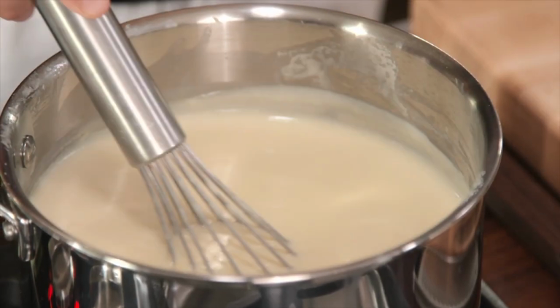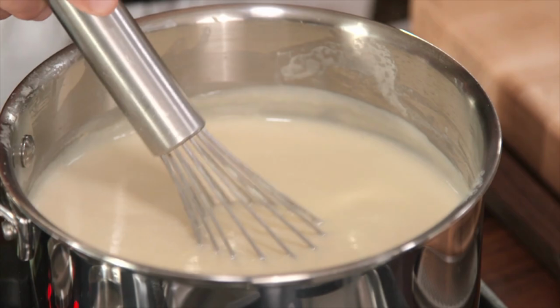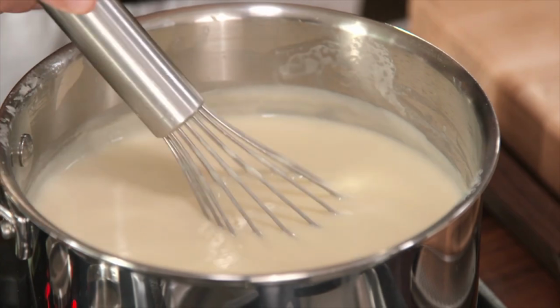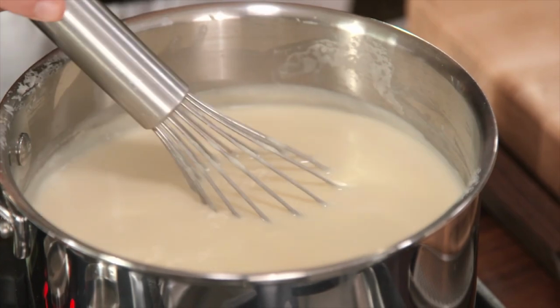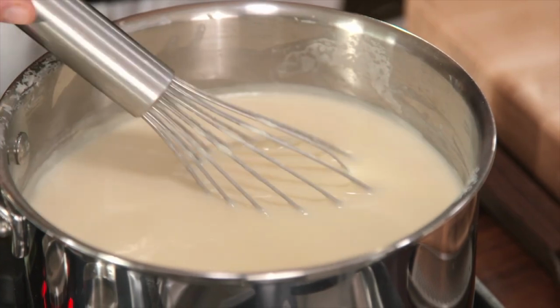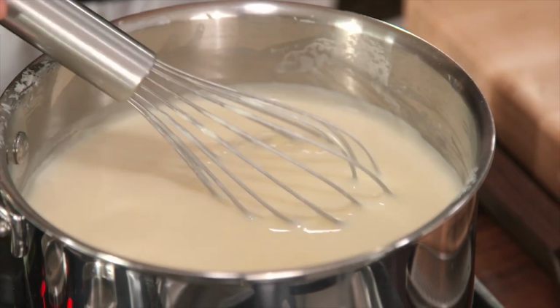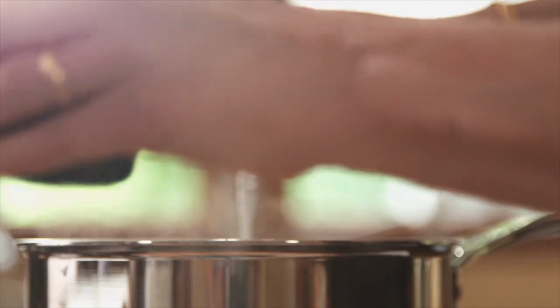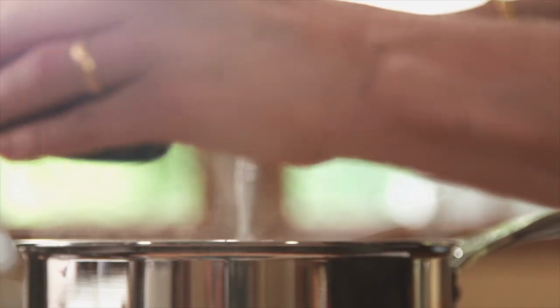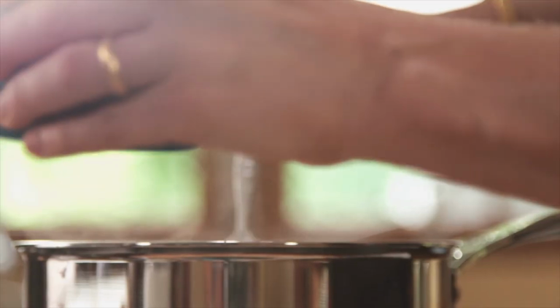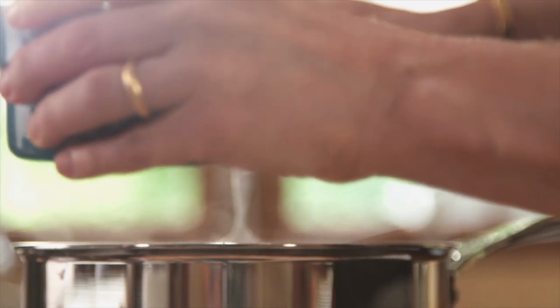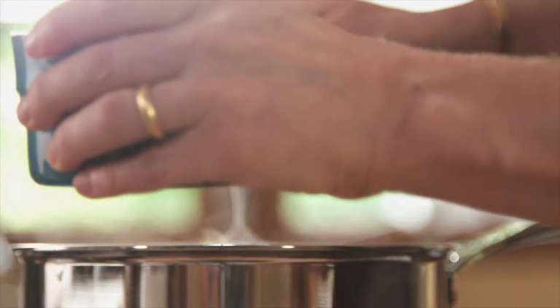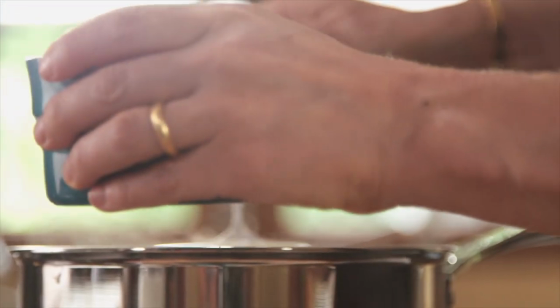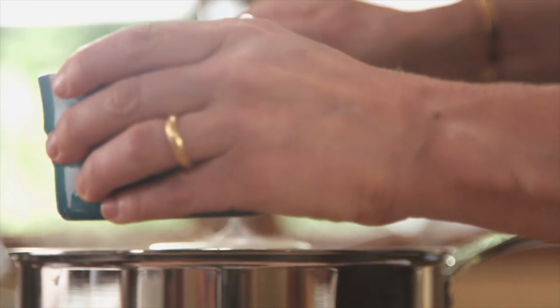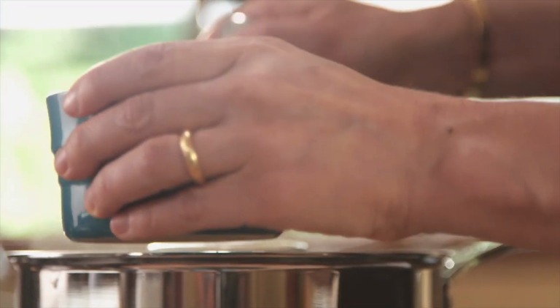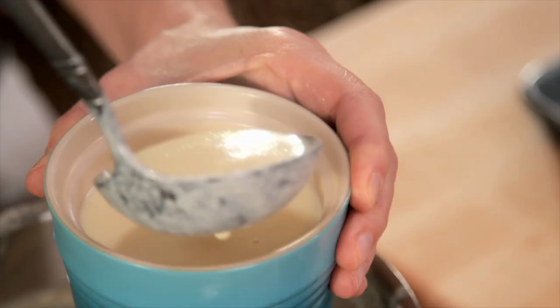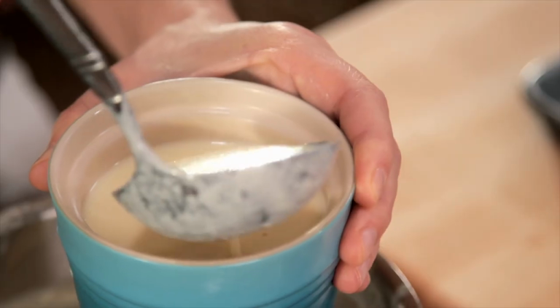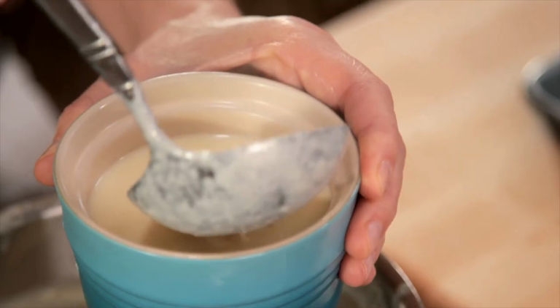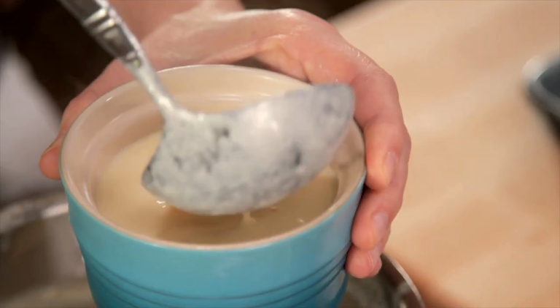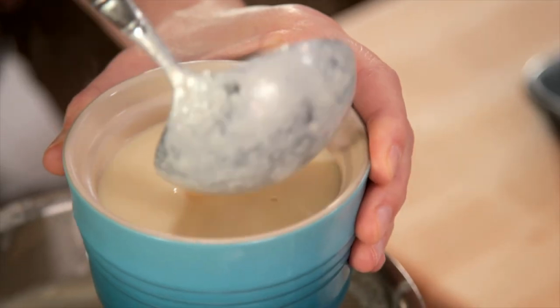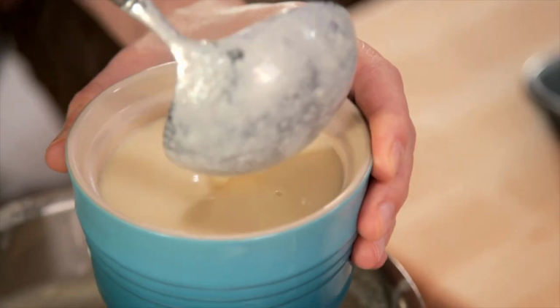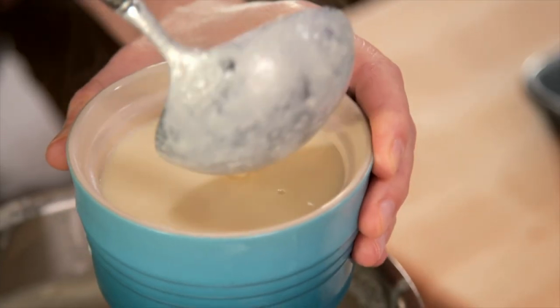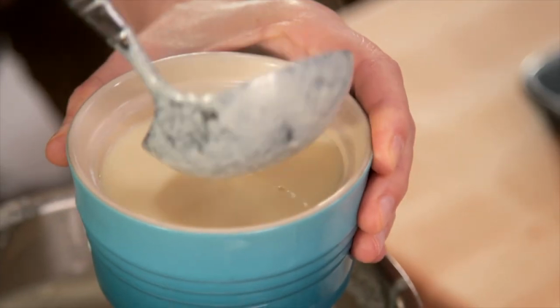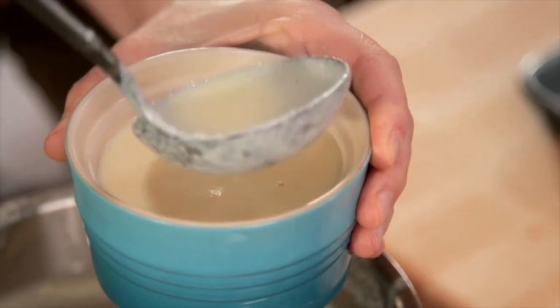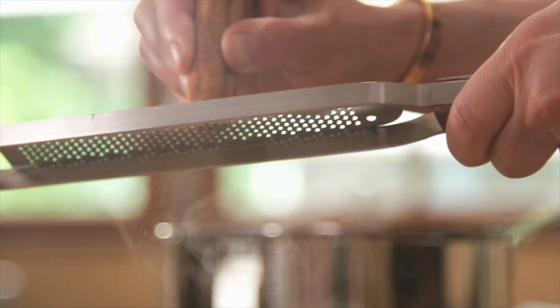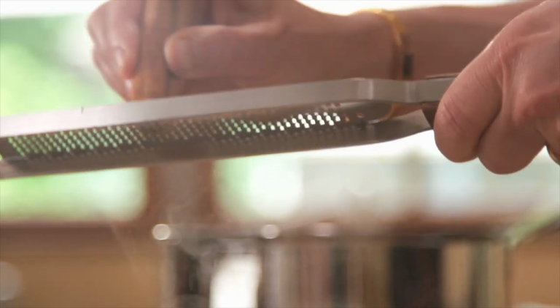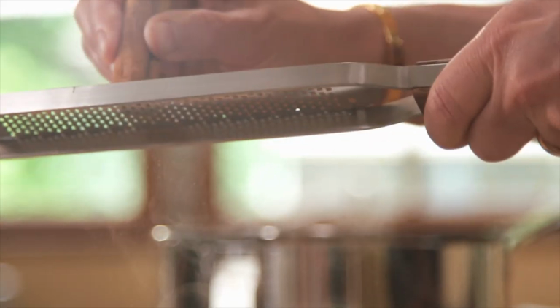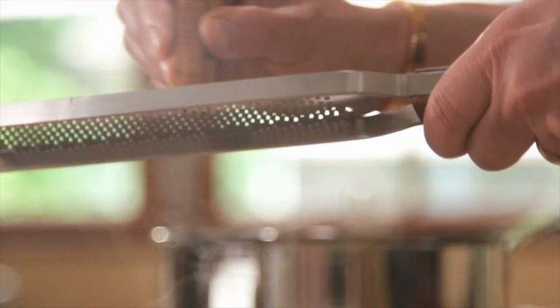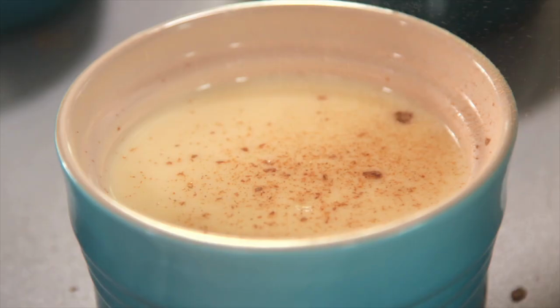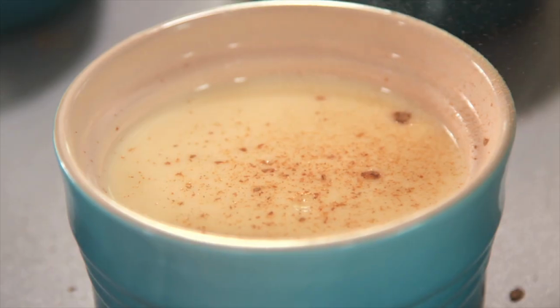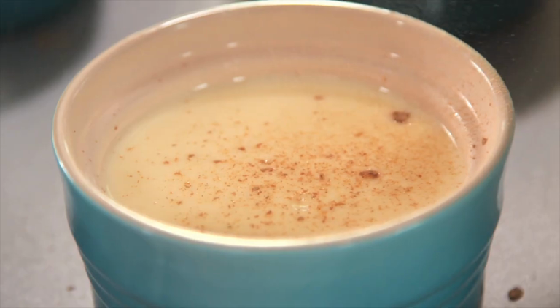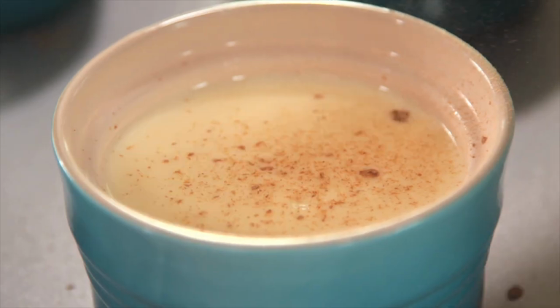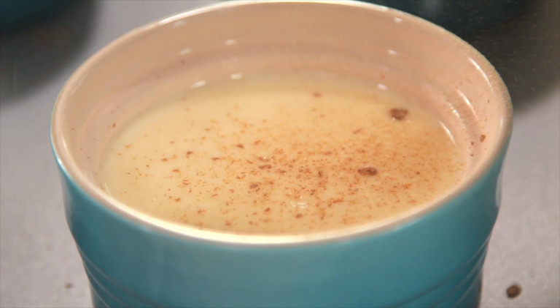Once it thickens, gently ladle into ramekins and sprinkle canela on top.